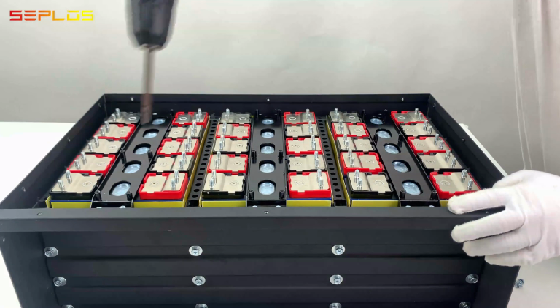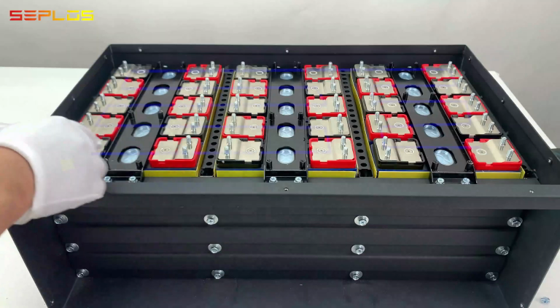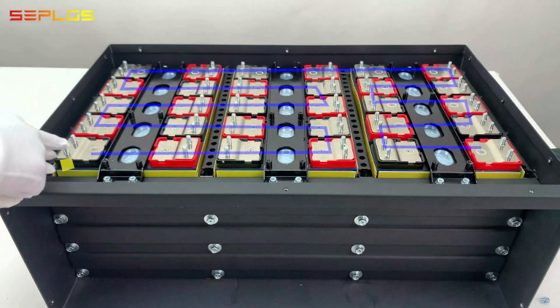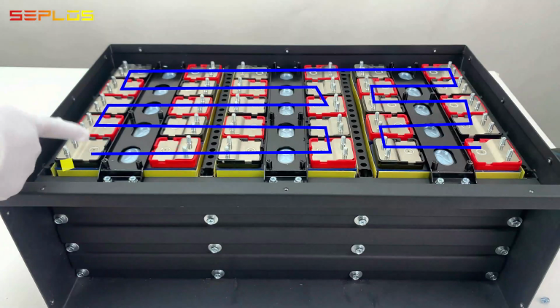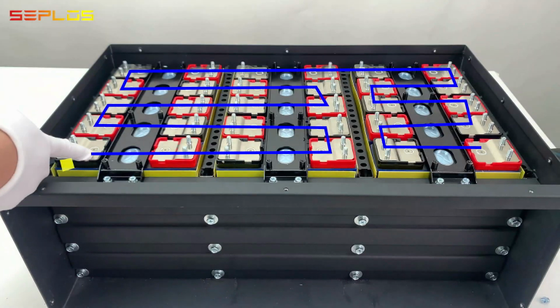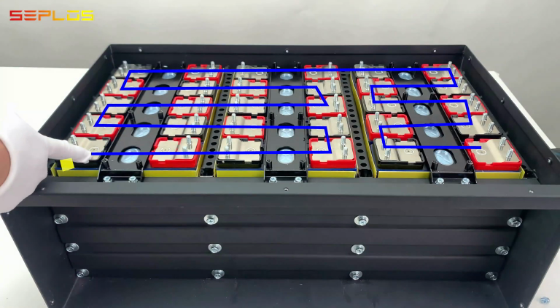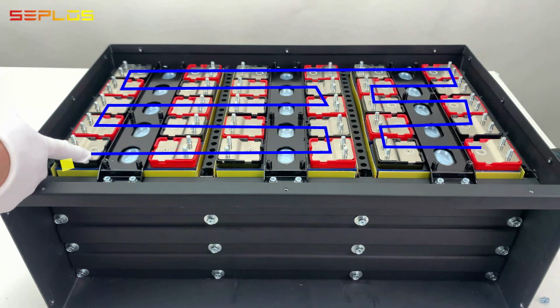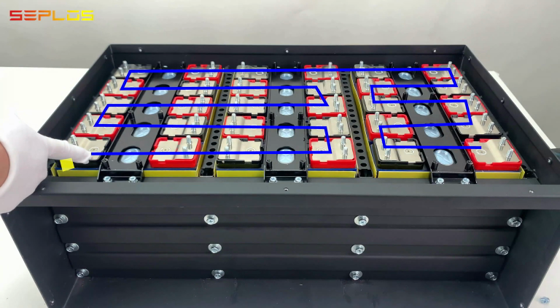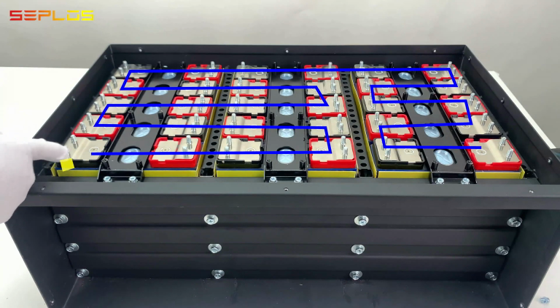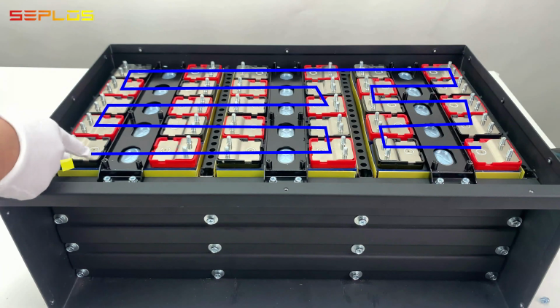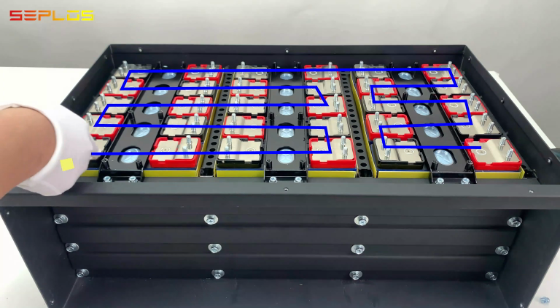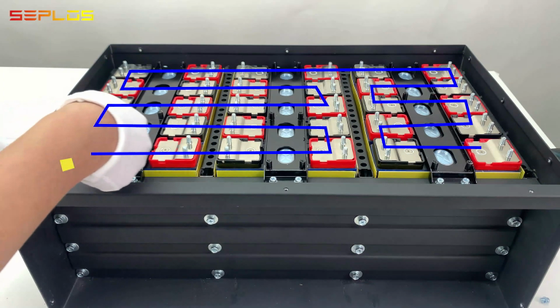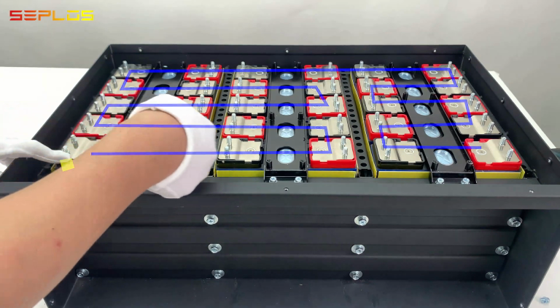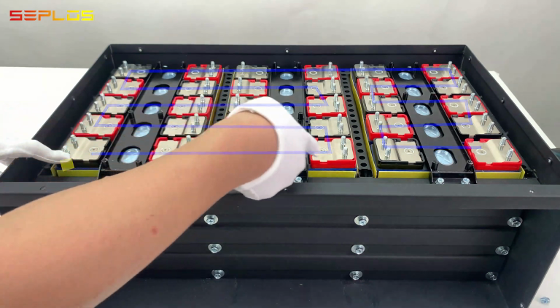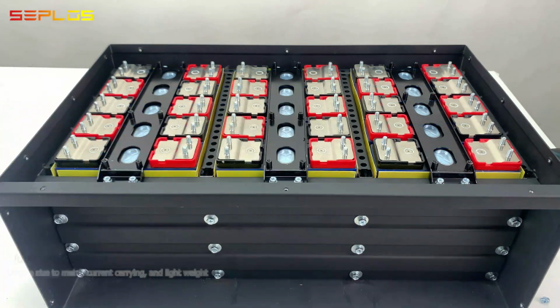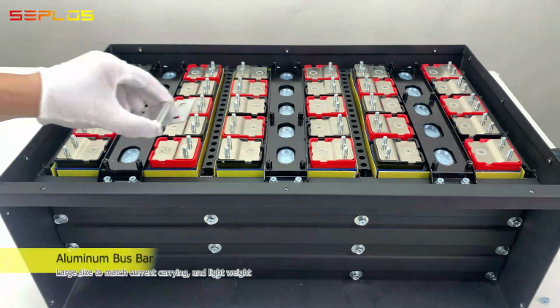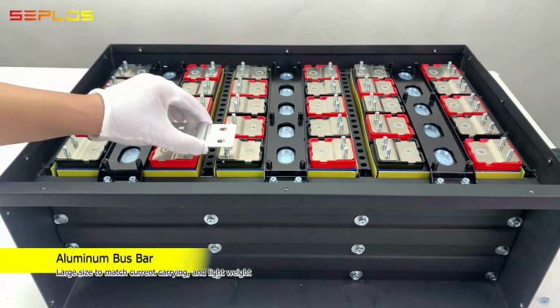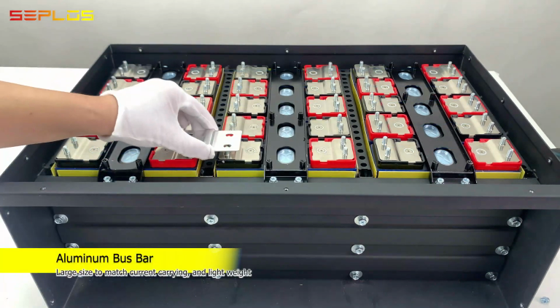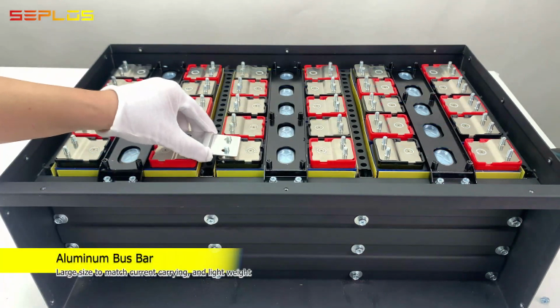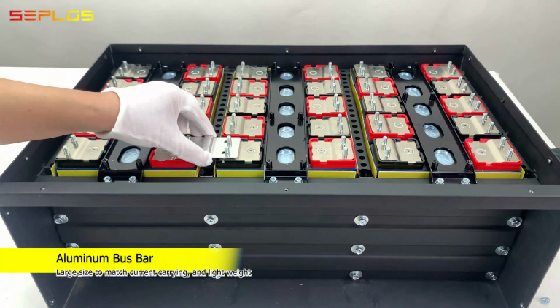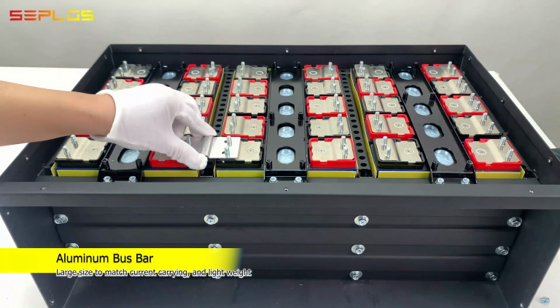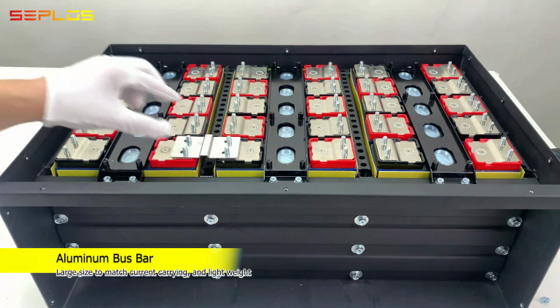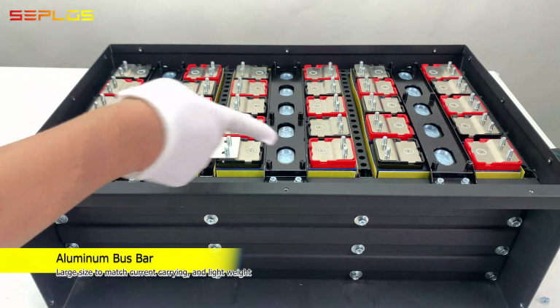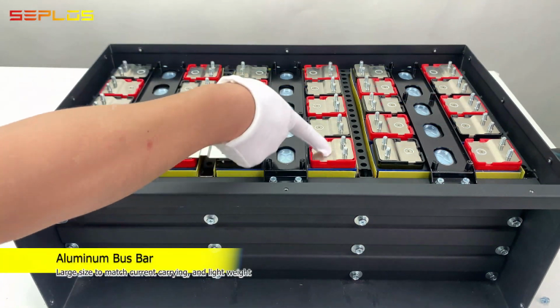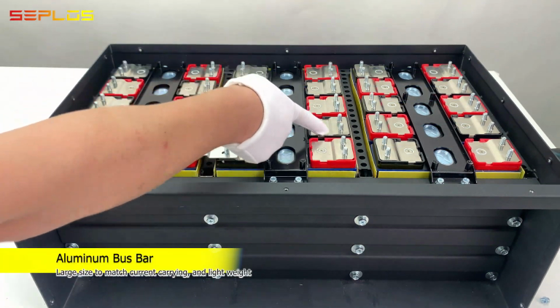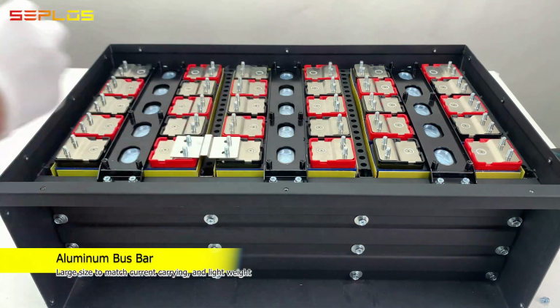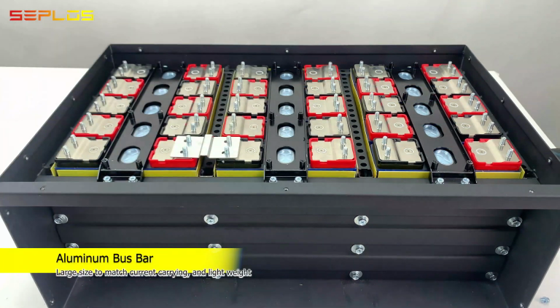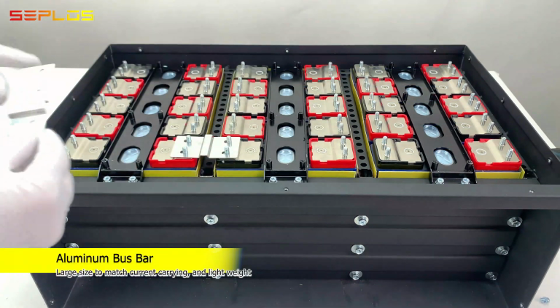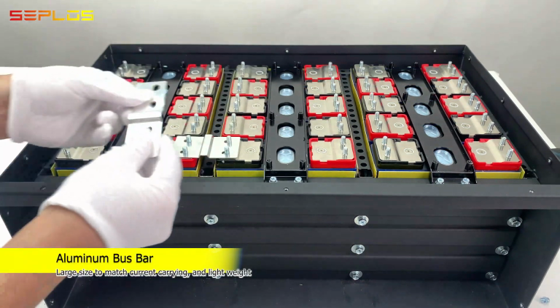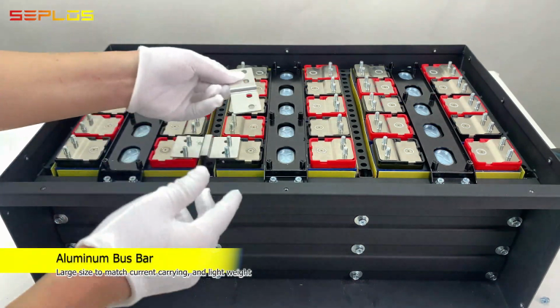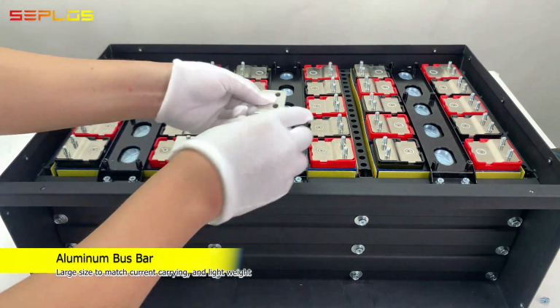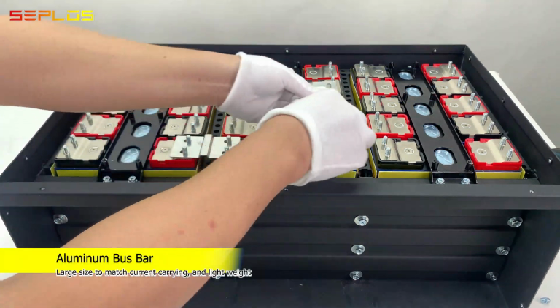This is the negative terminal of the battery pack. Connect to the battery cells in series with aluminum bus bars.